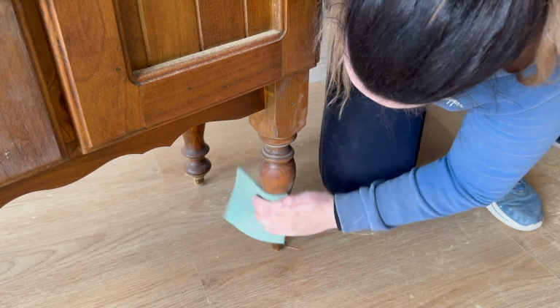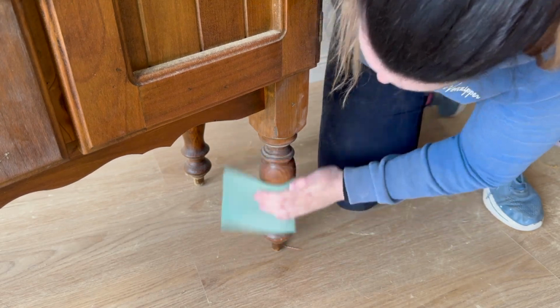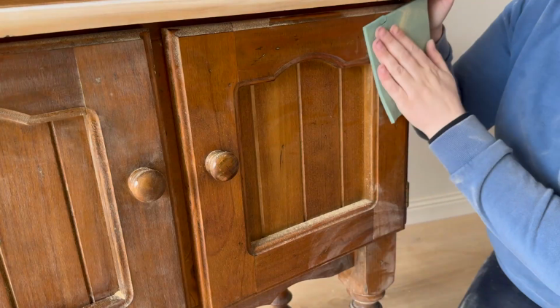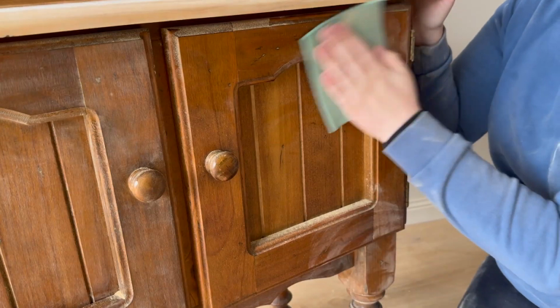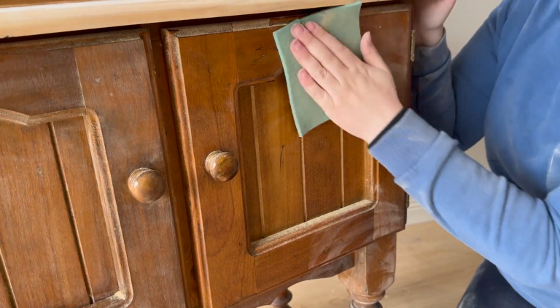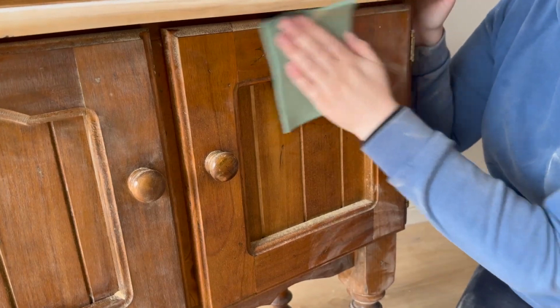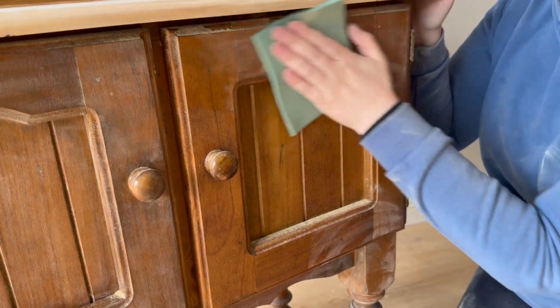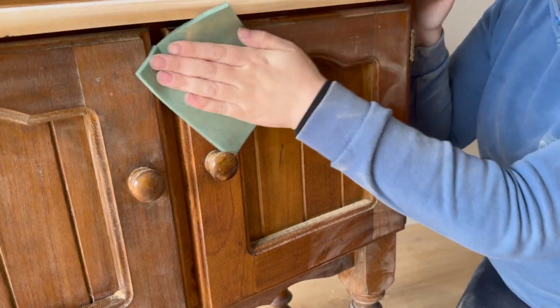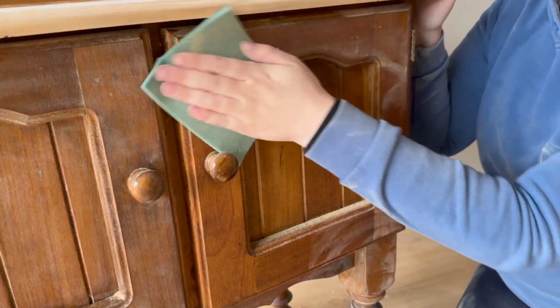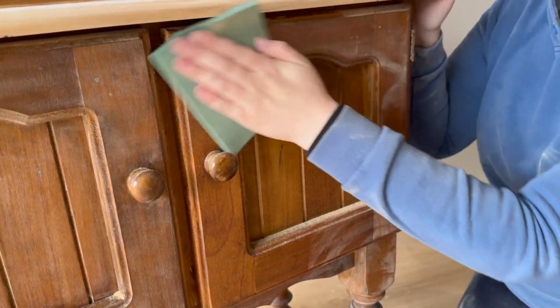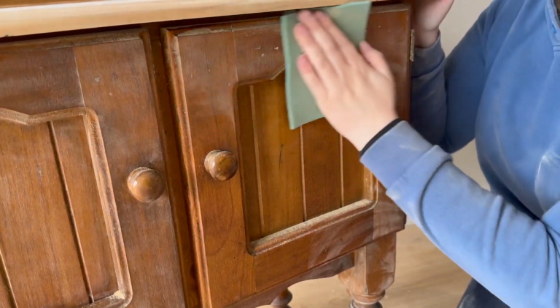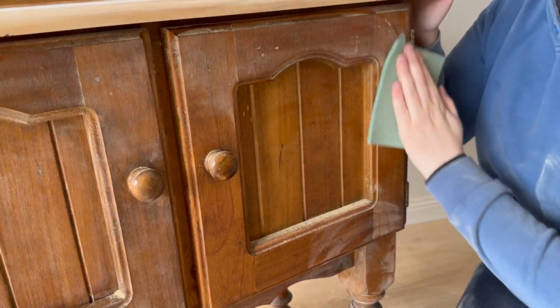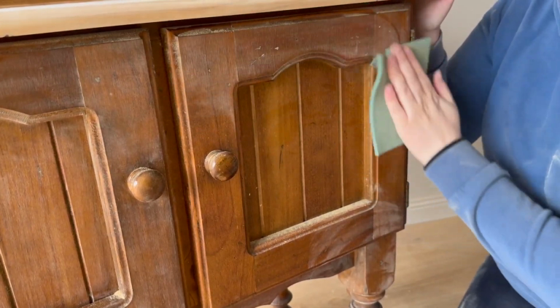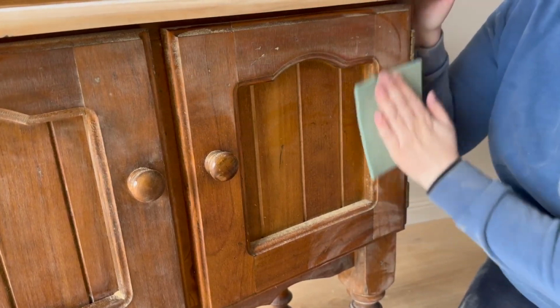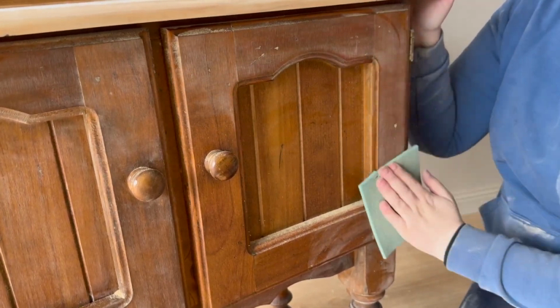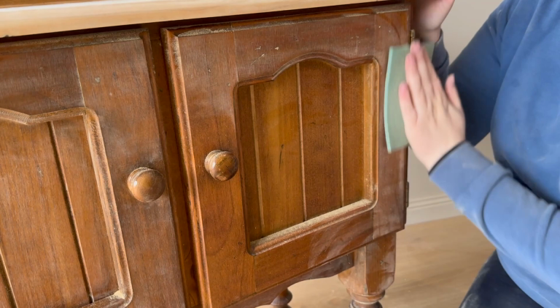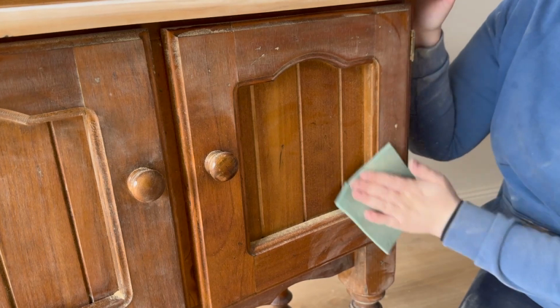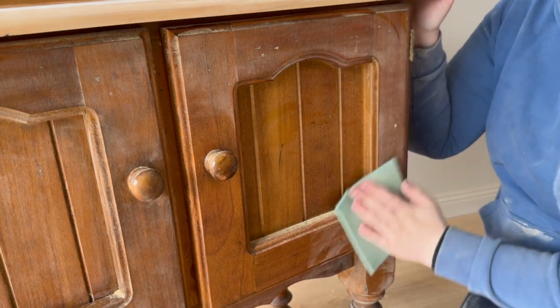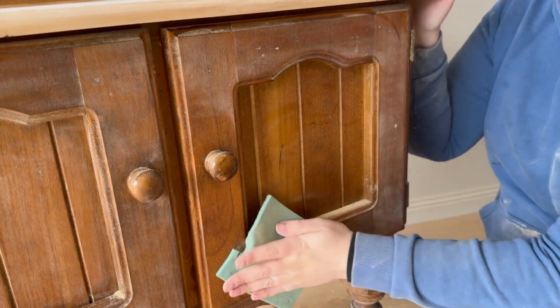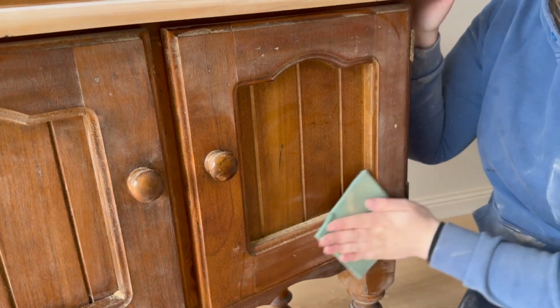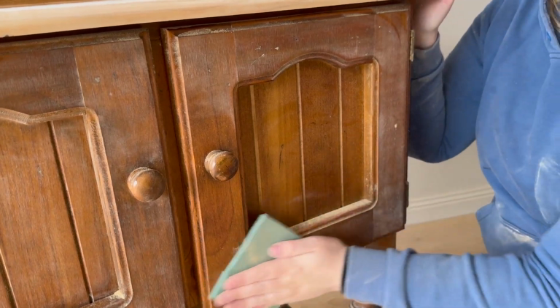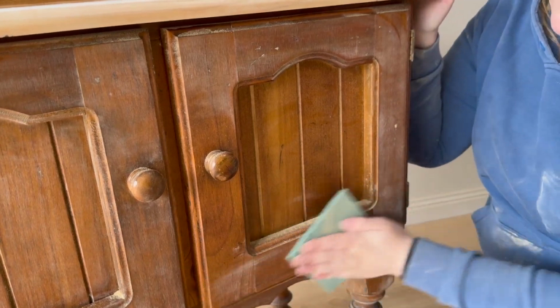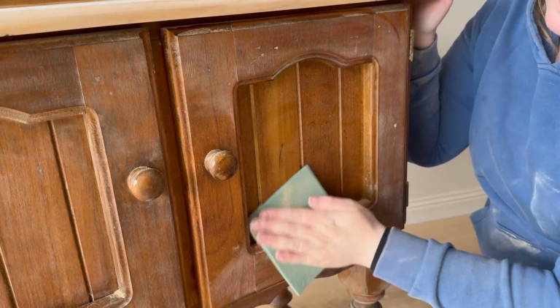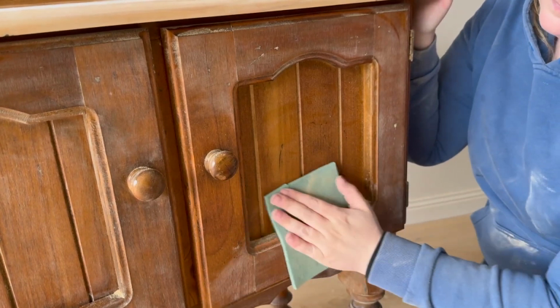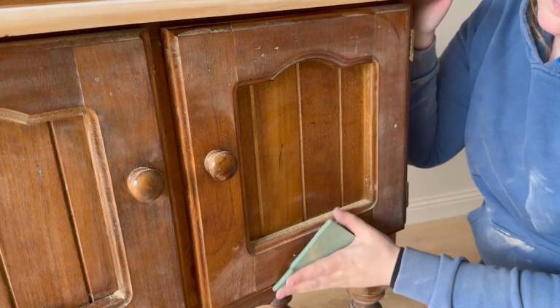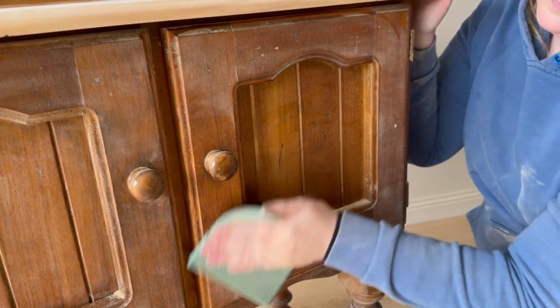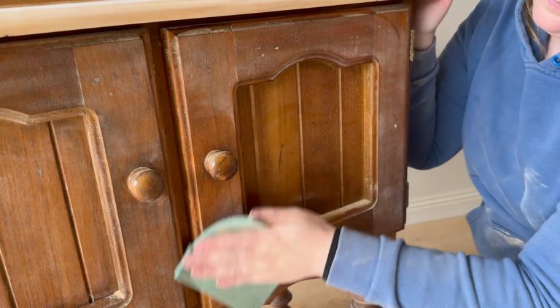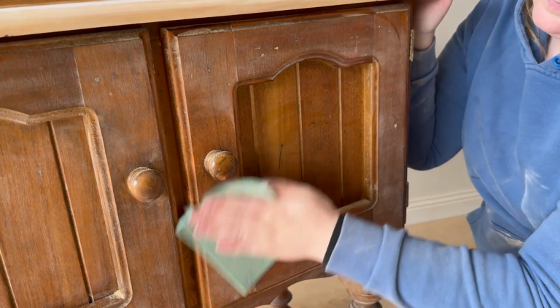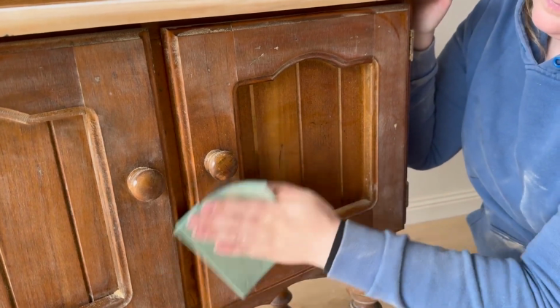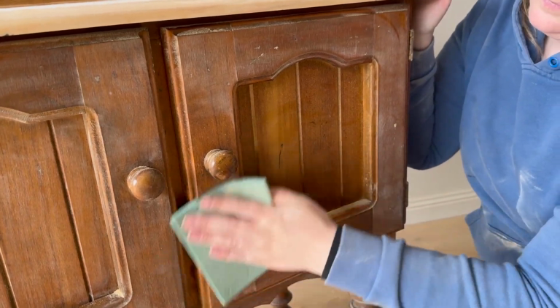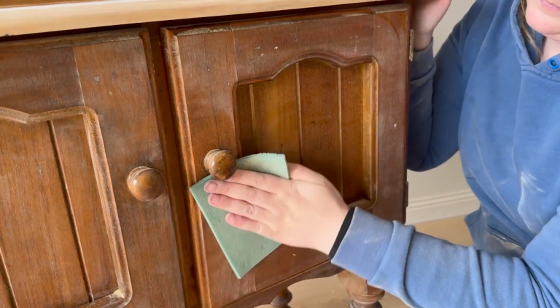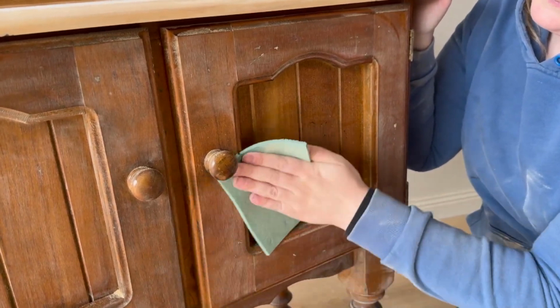Here you can see up close what this scuff sanding is actually doing. It's just removing the top layer of varnish and roughing up the surface for the paint to stick.